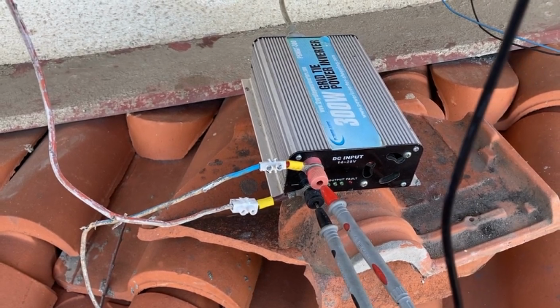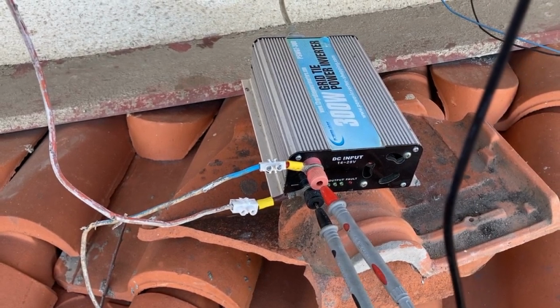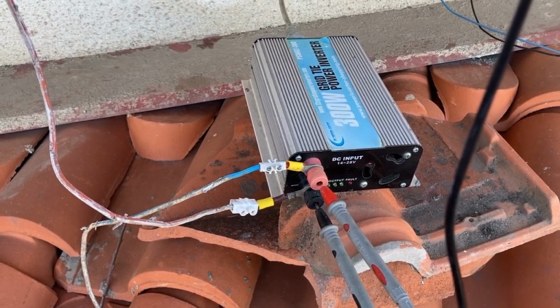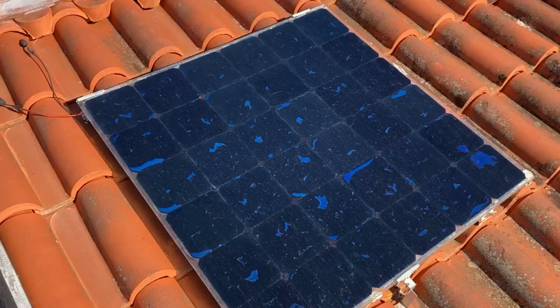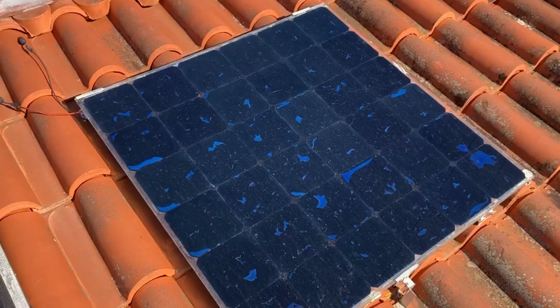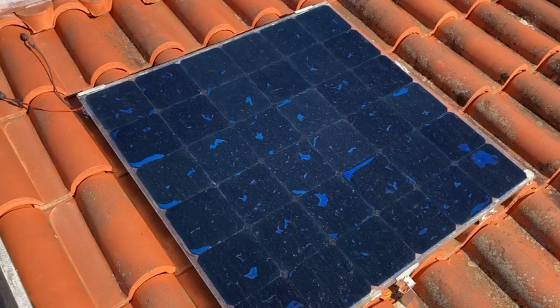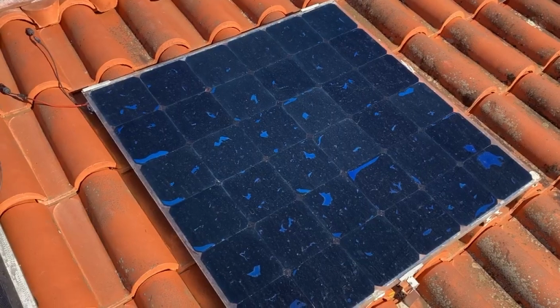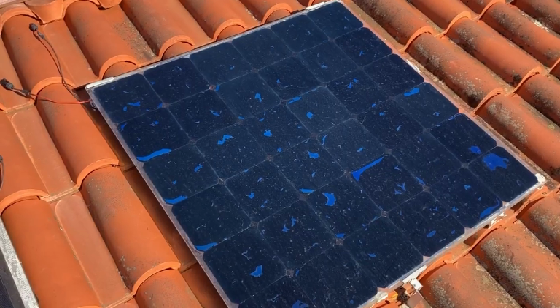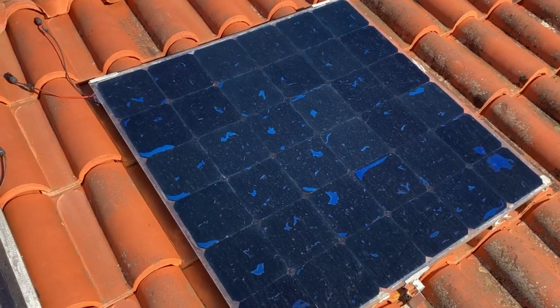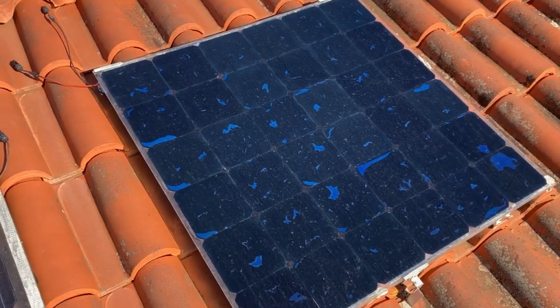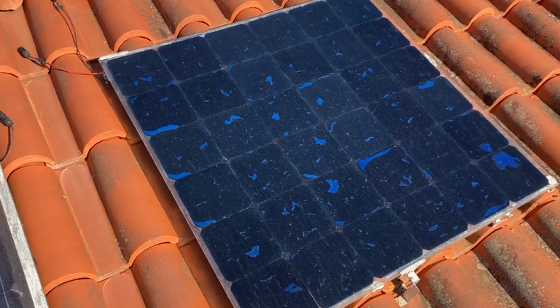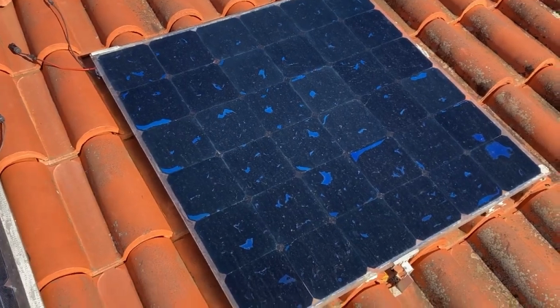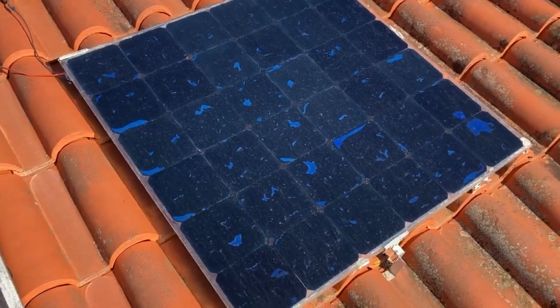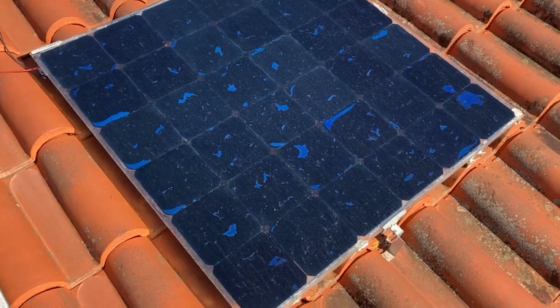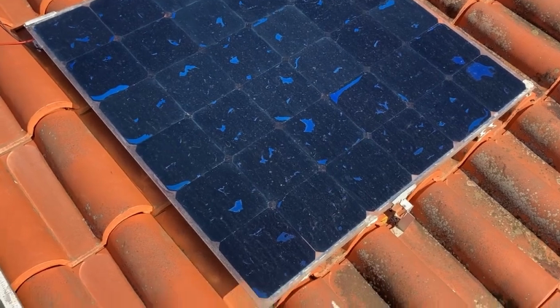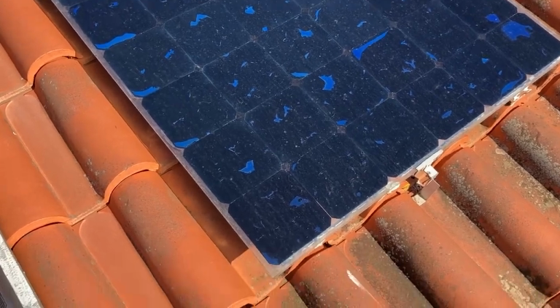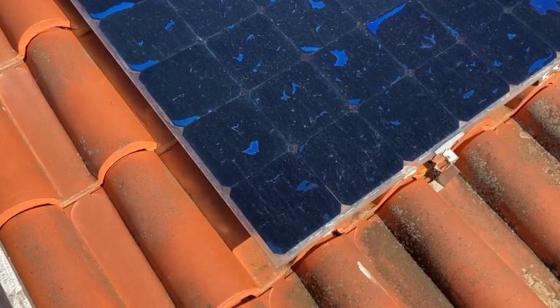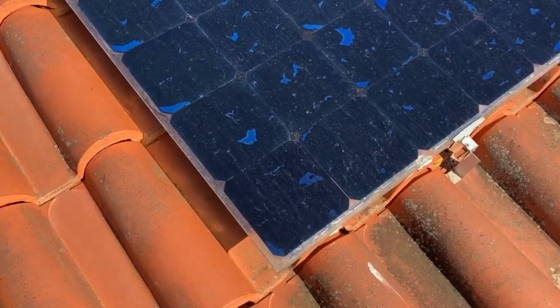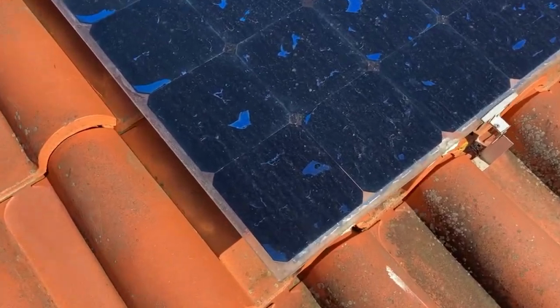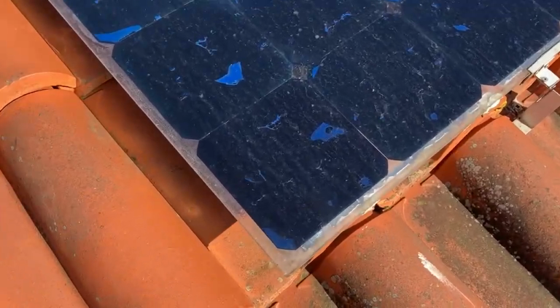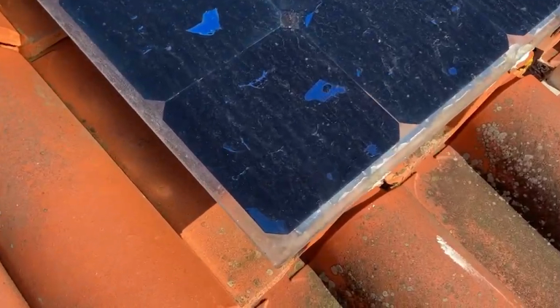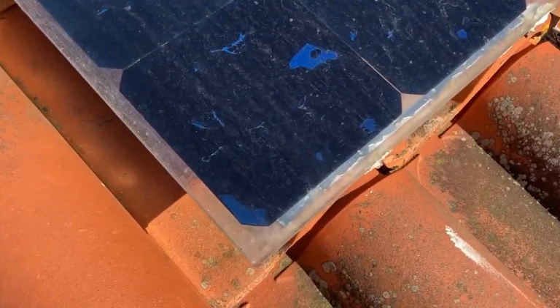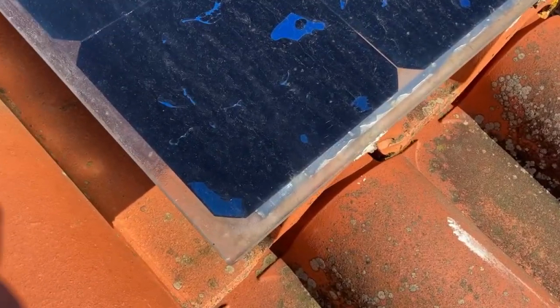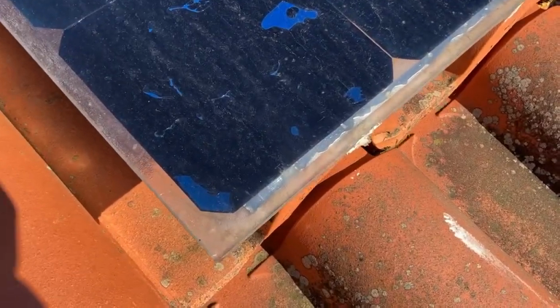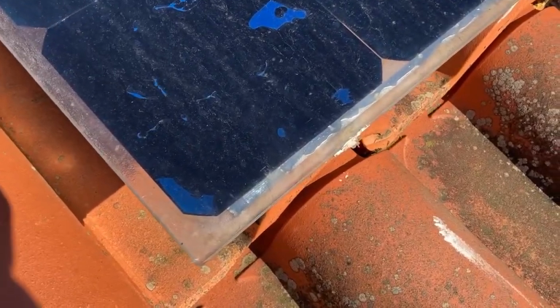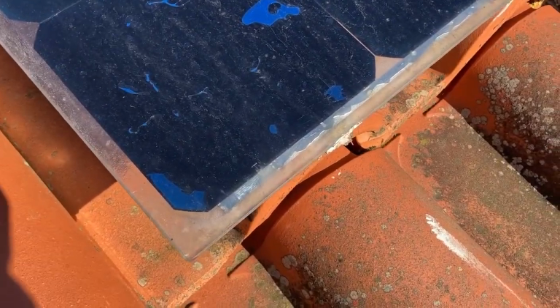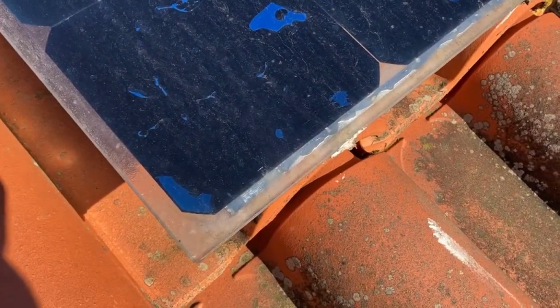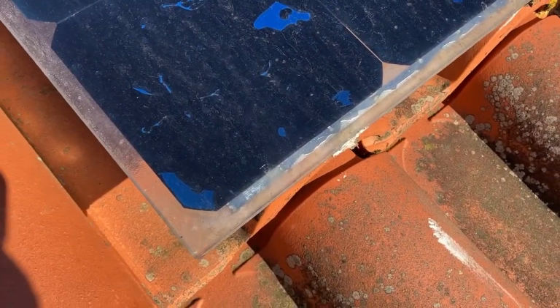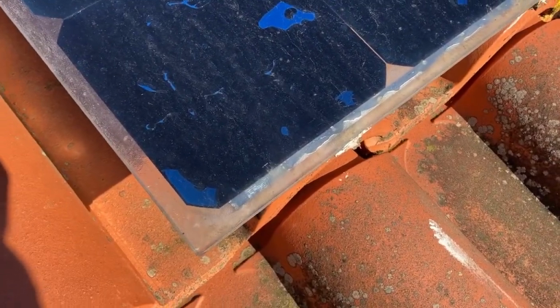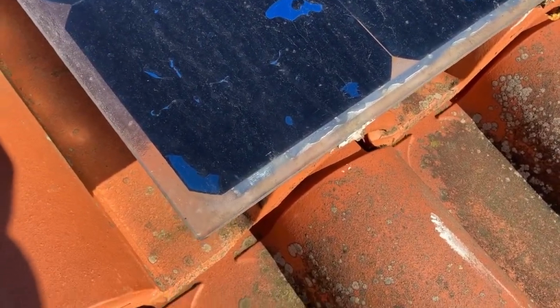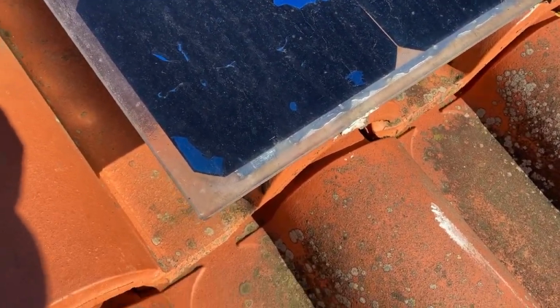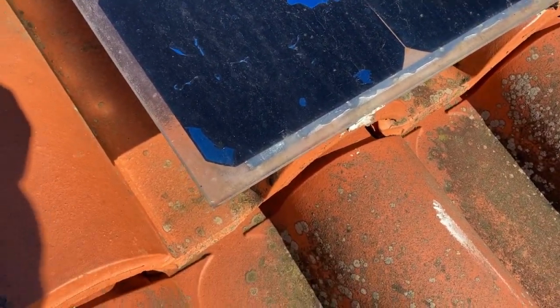After 6 months on the roof, the insulation looks pretty good. There are no signs of moisture on them.